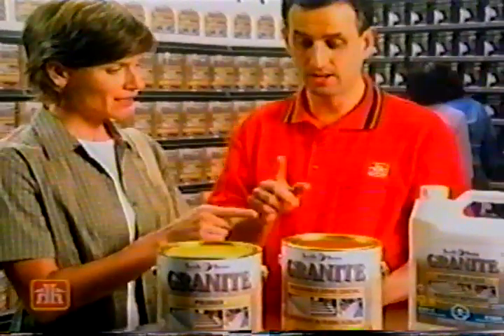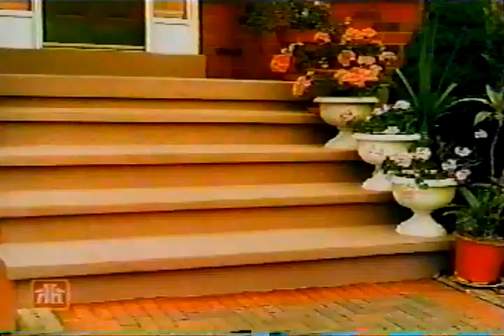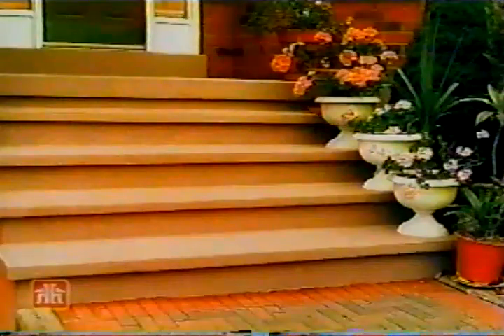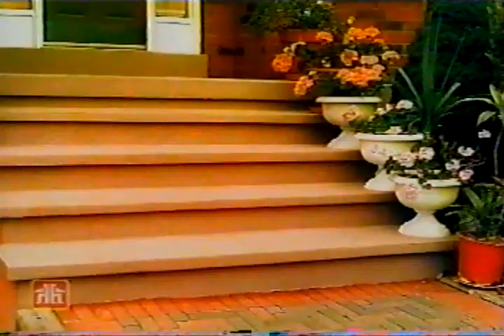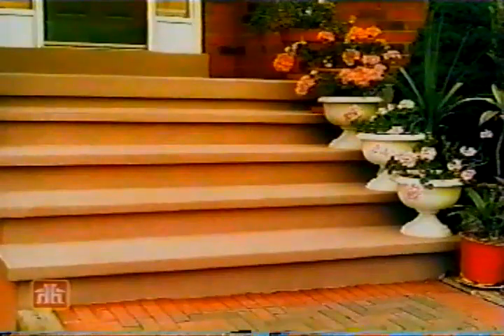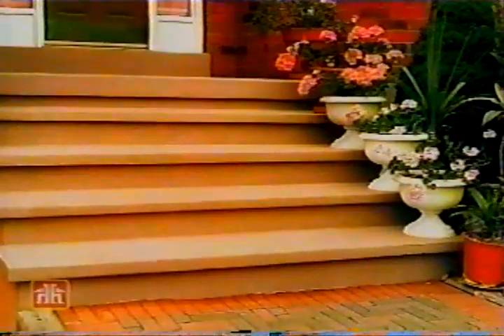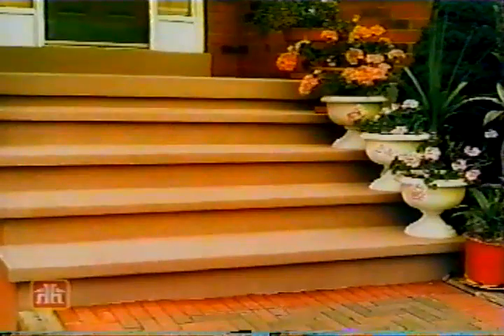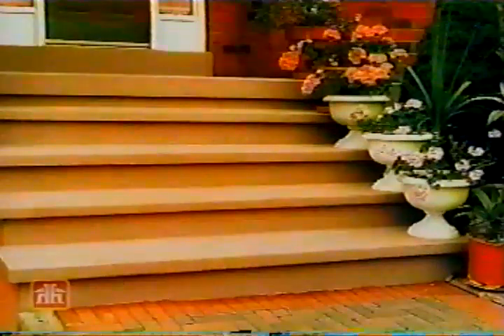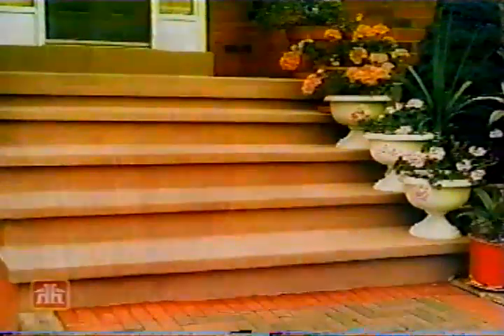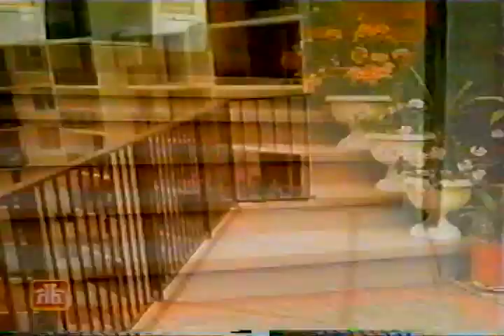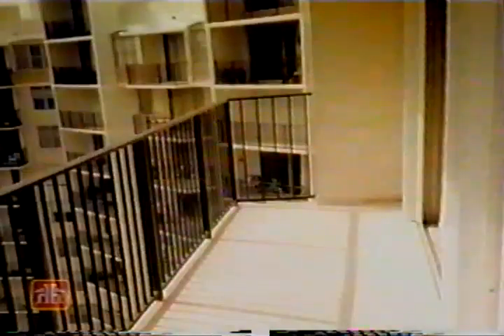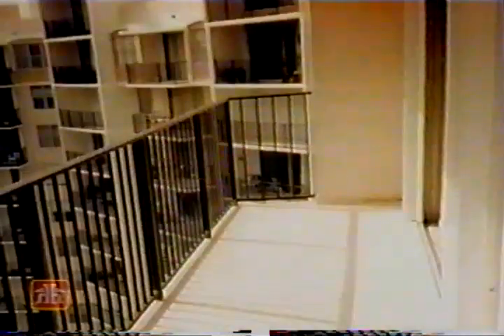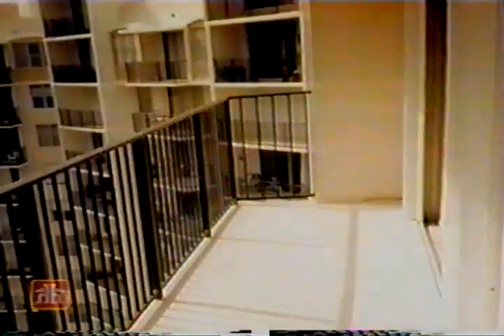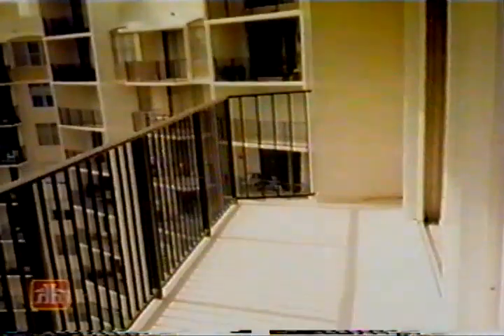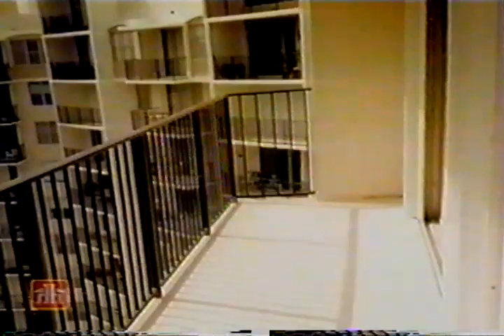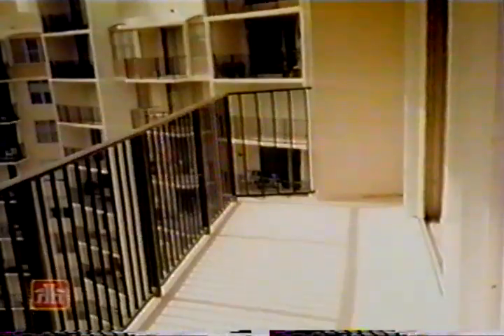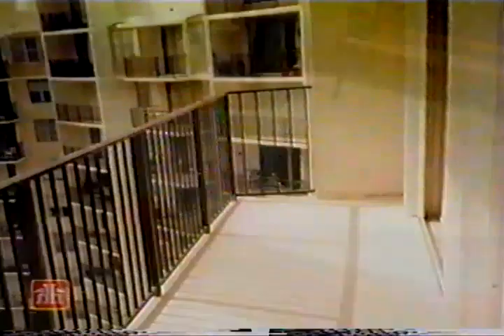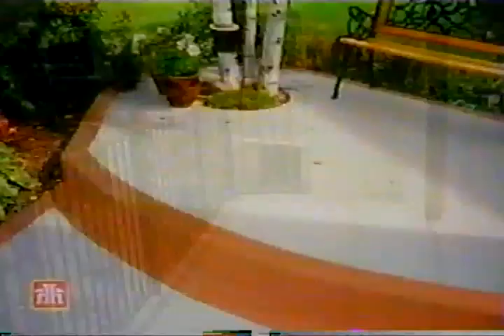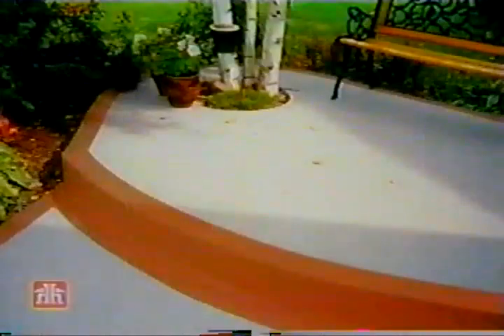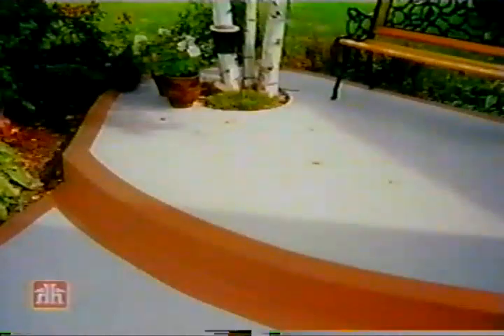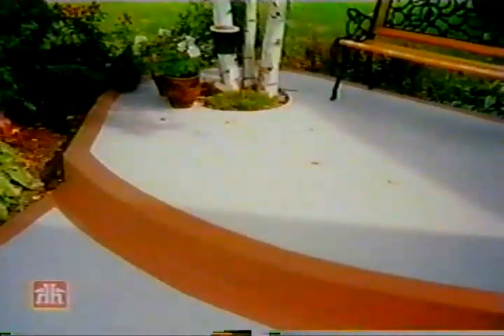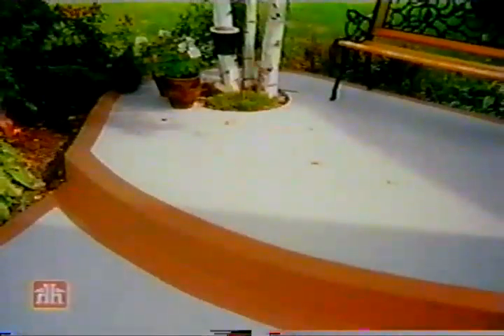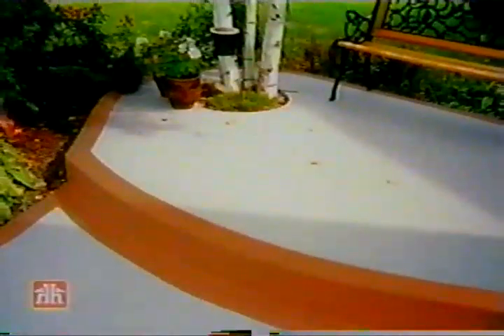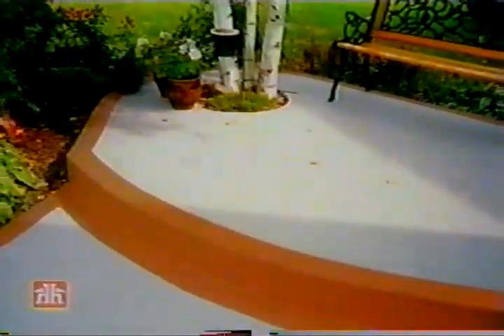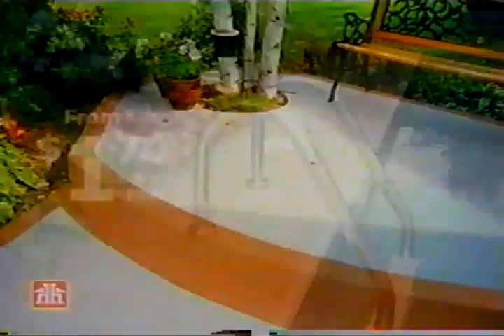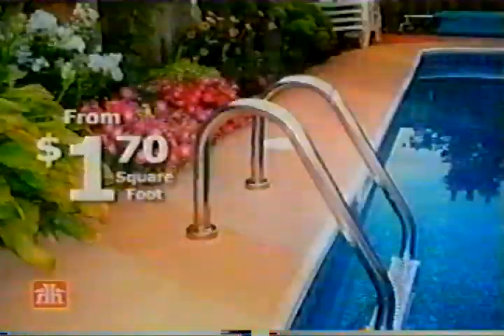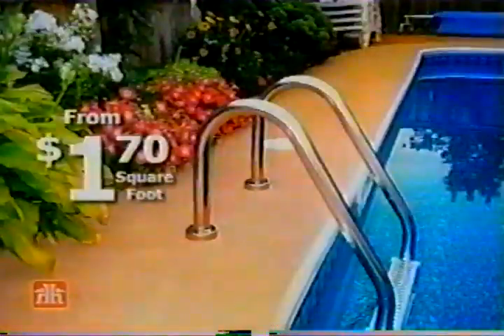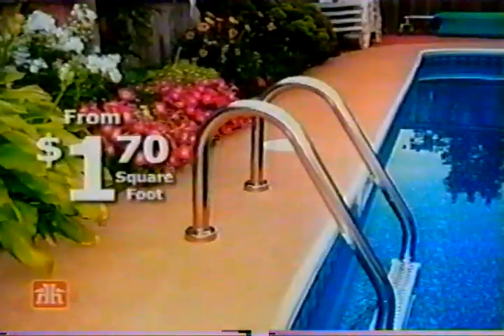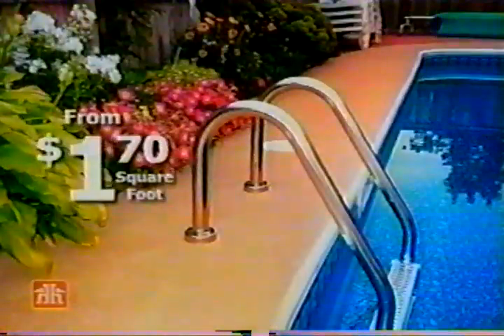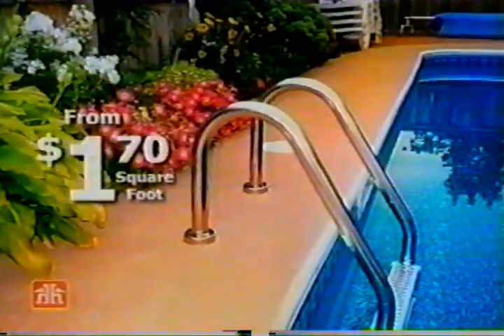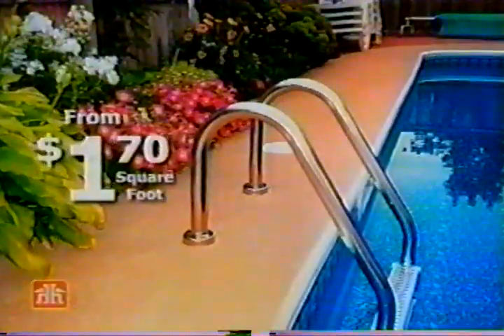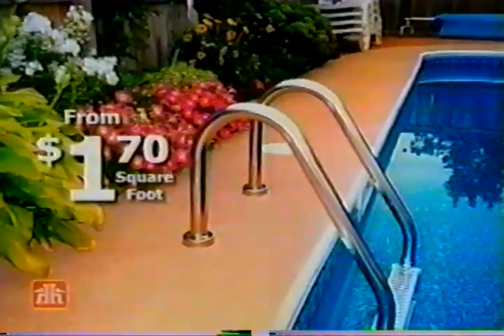An easy way to beautify and protect steps, balconies, floors, walls for as little as $1.70 a square foot.